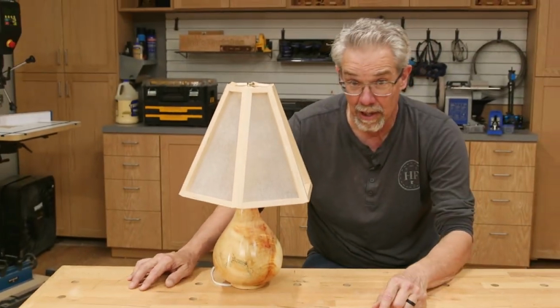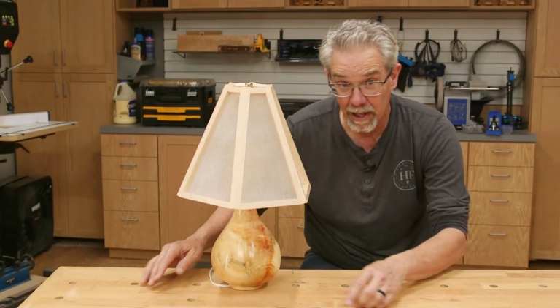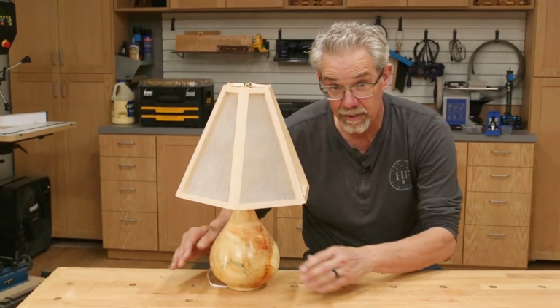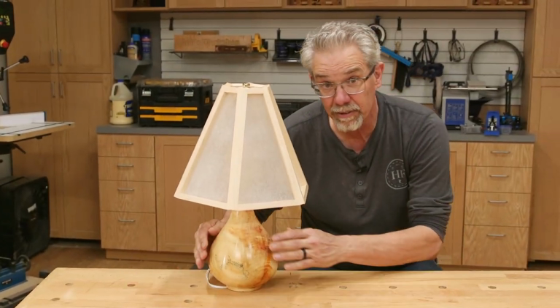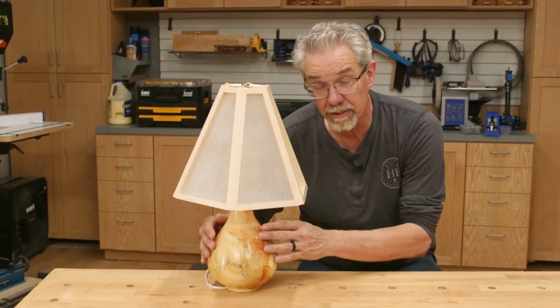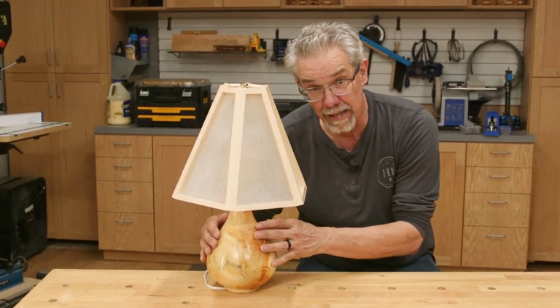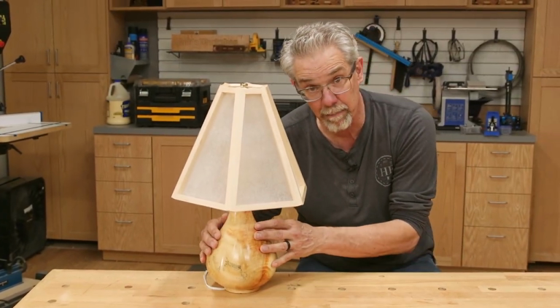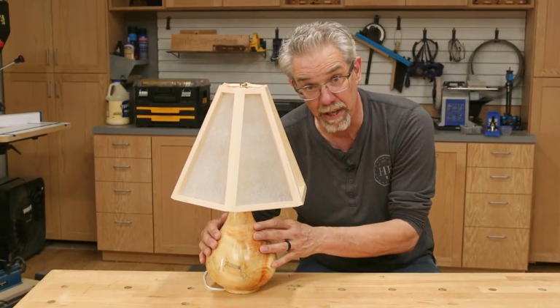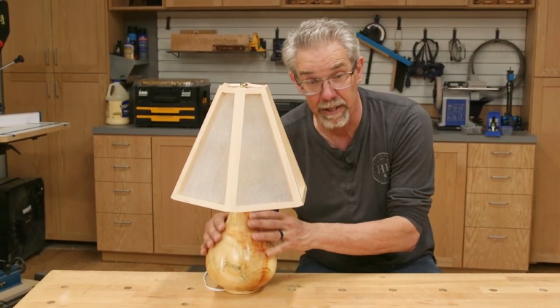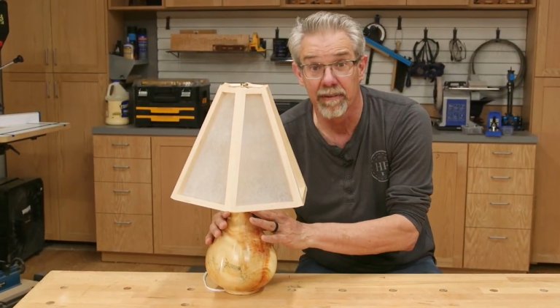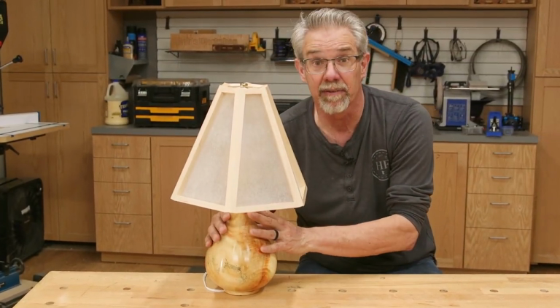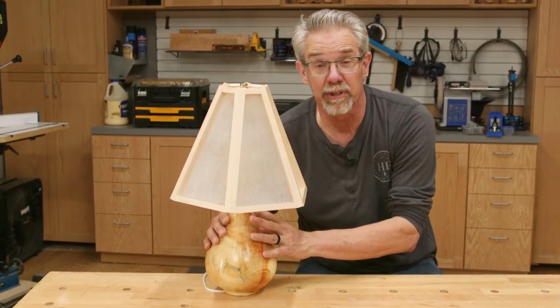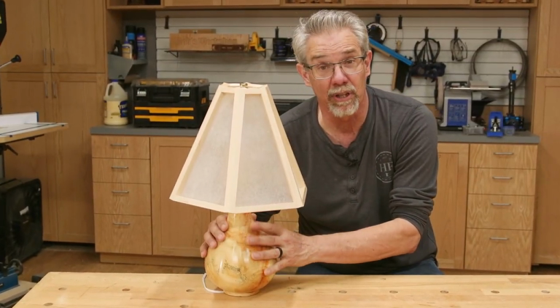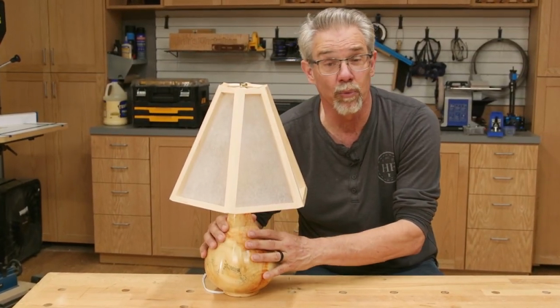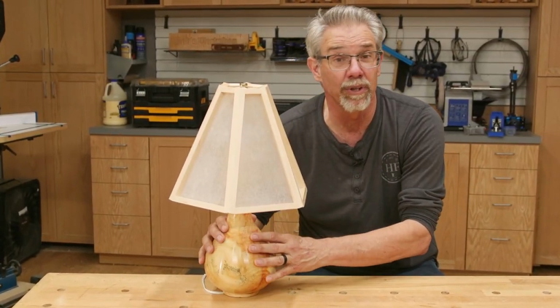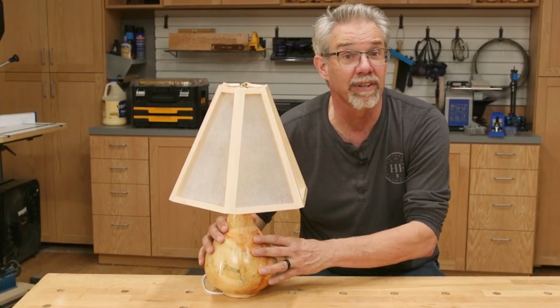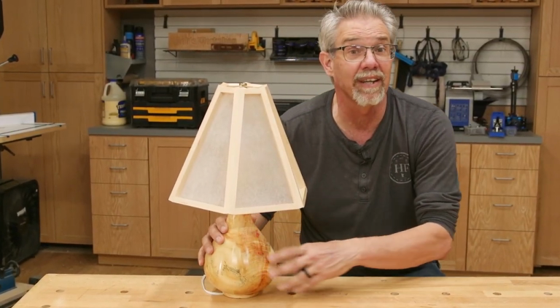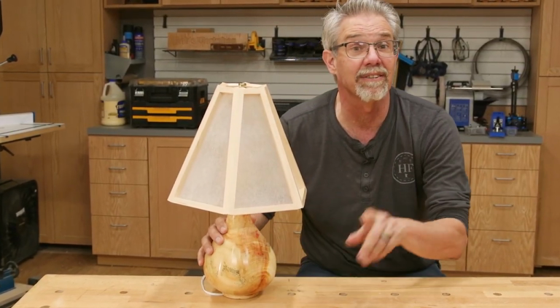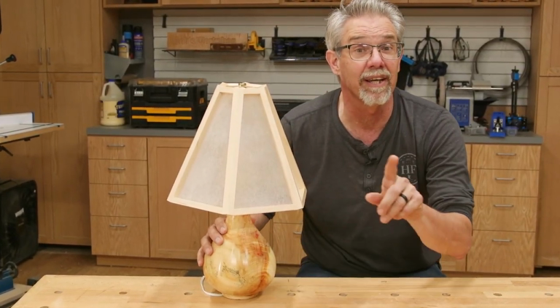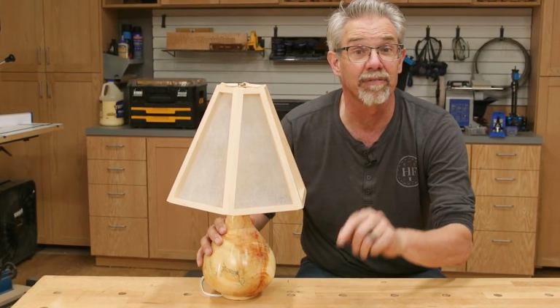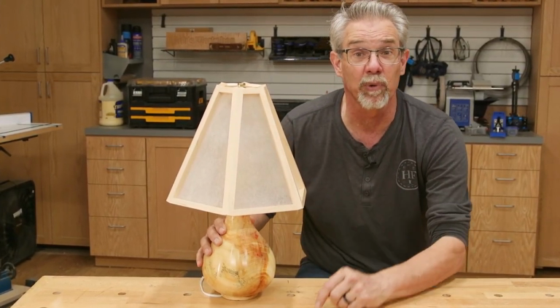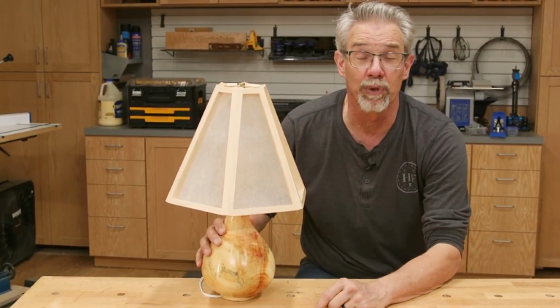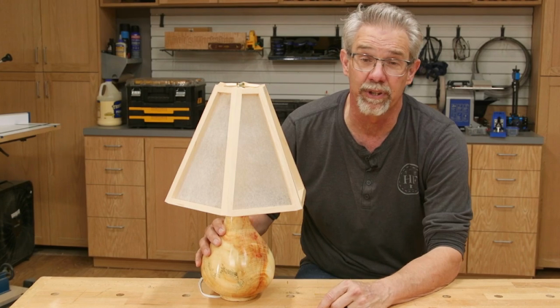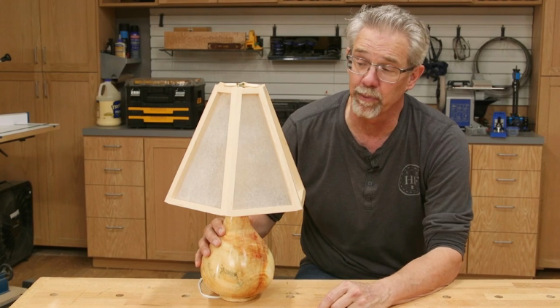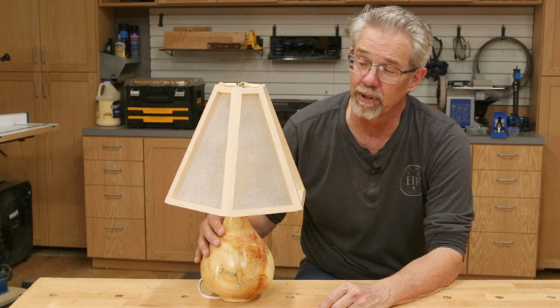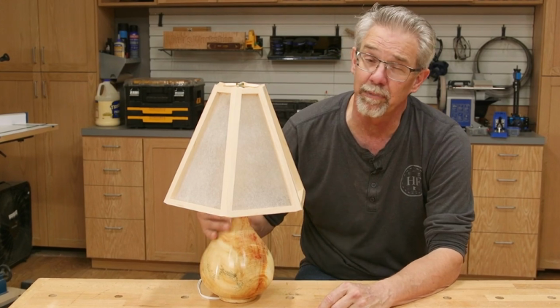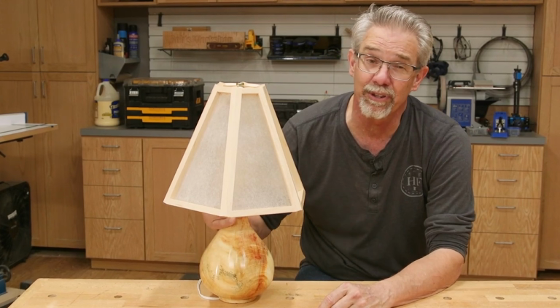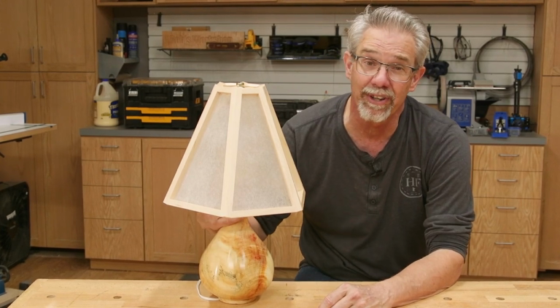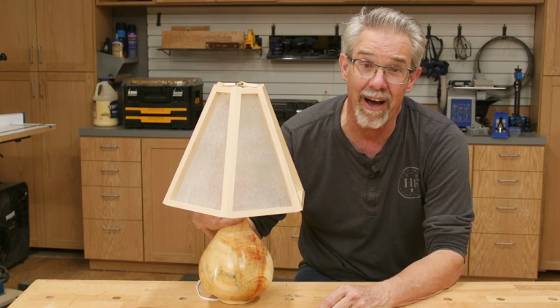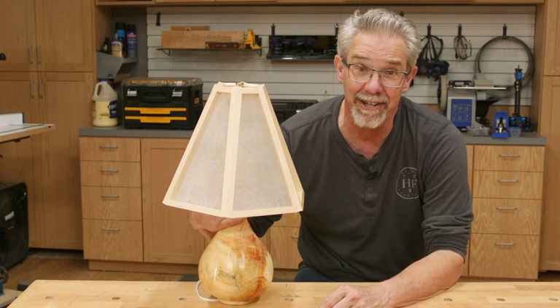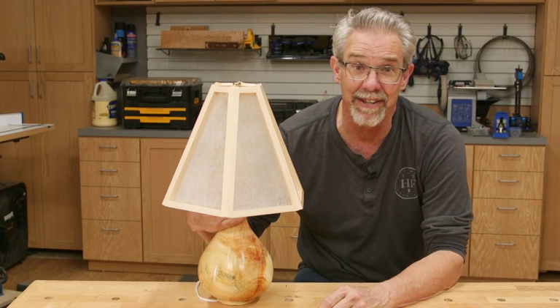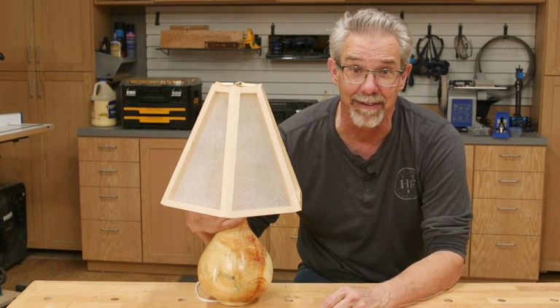I turned this lamp body from a chunk of wood that I saved from the wood chipper. Let me show you how I did that.